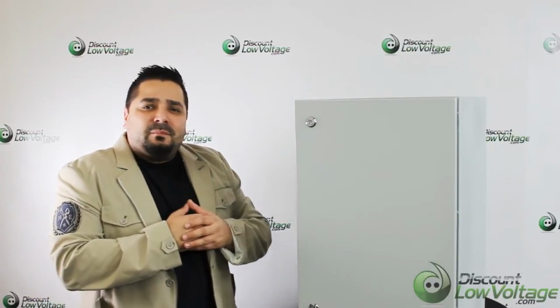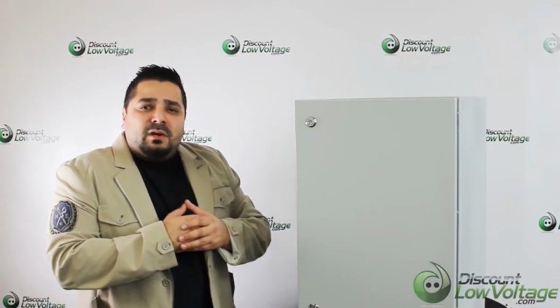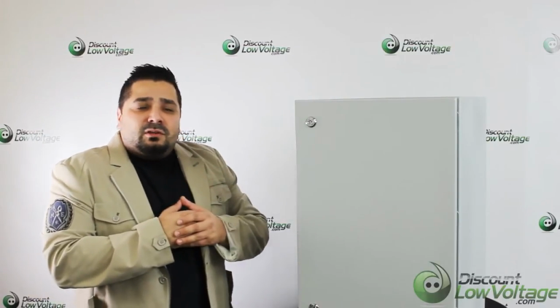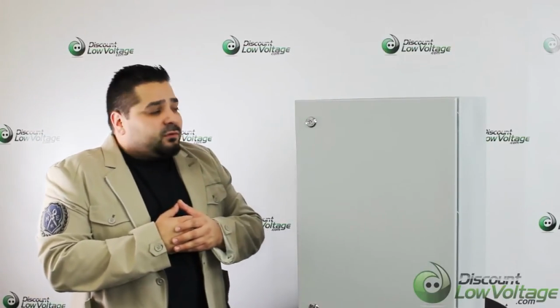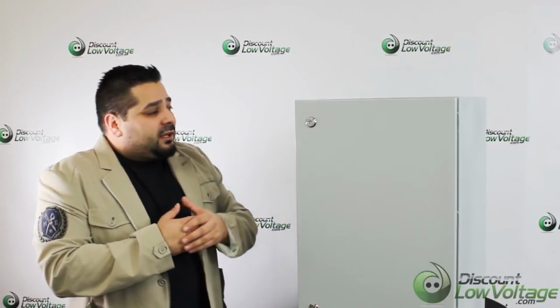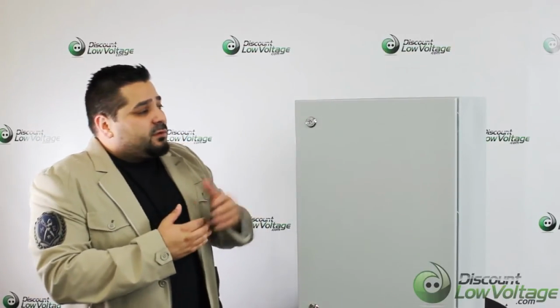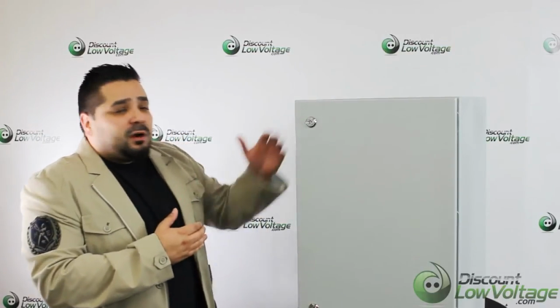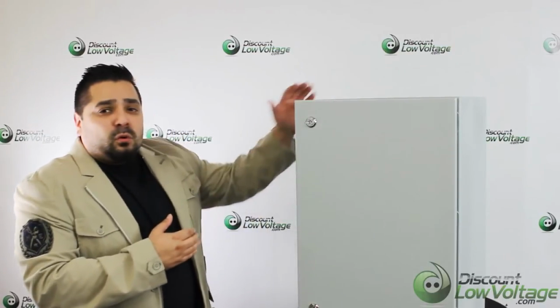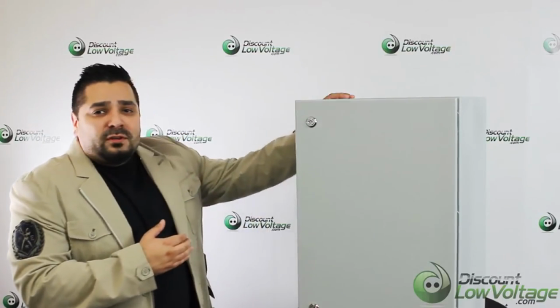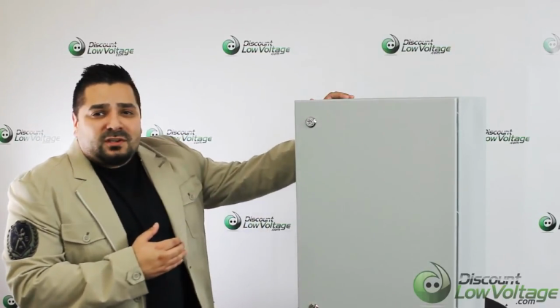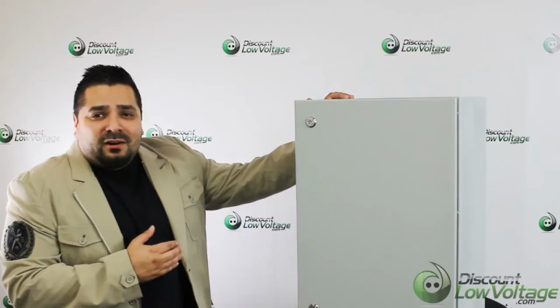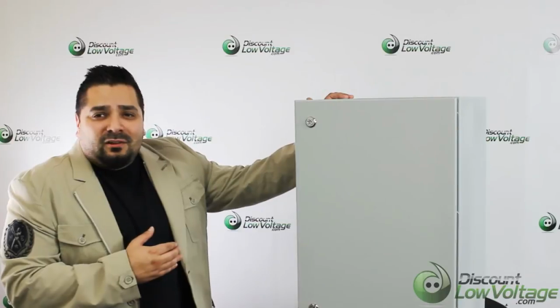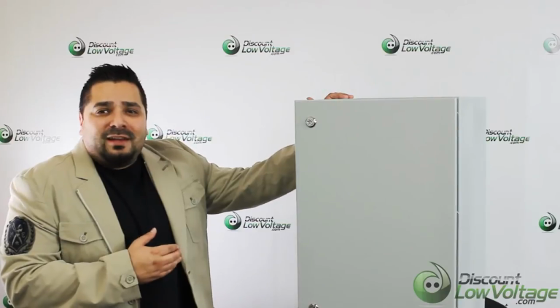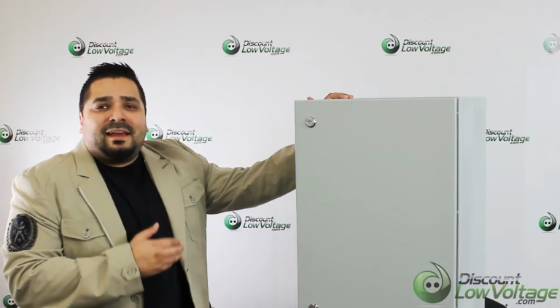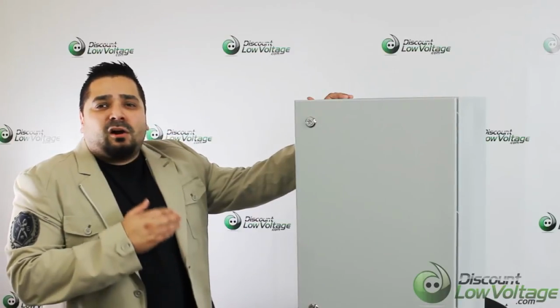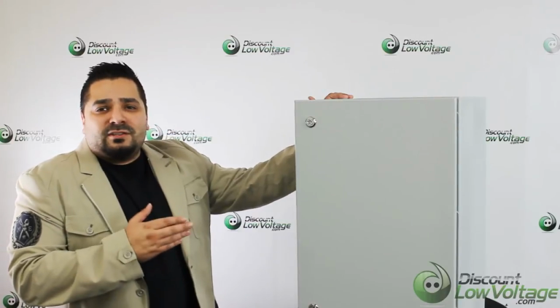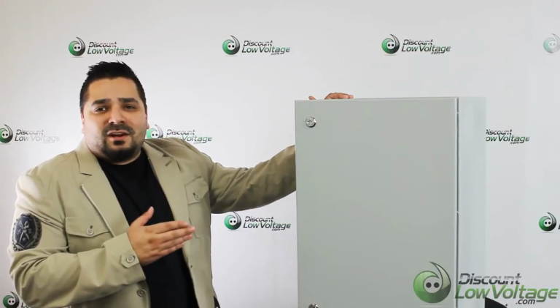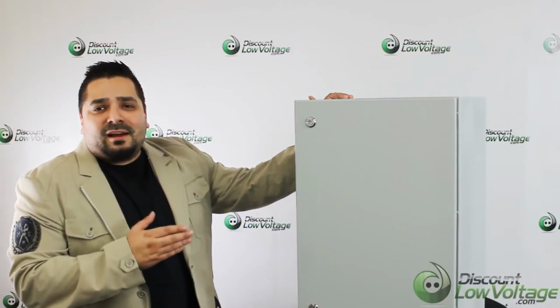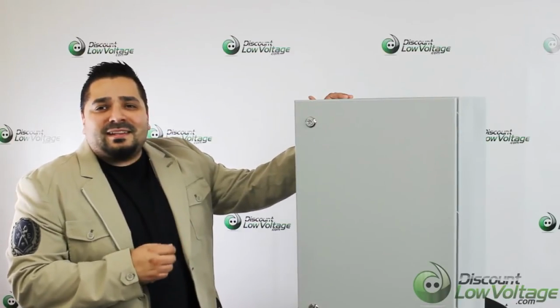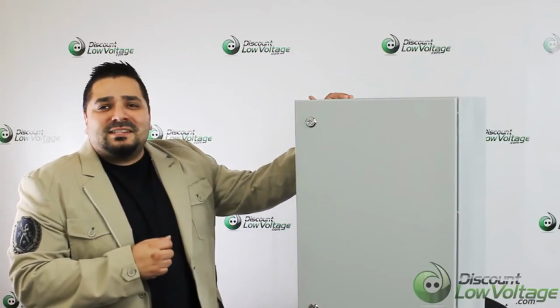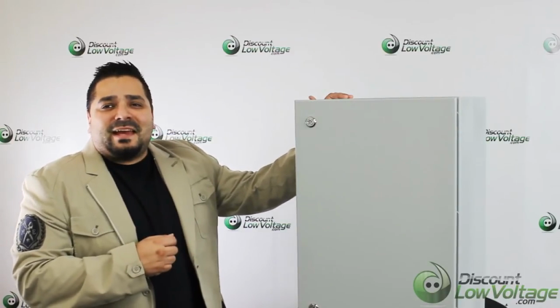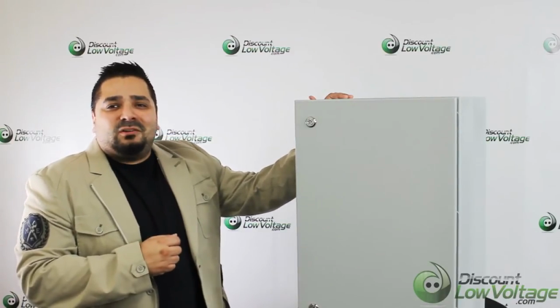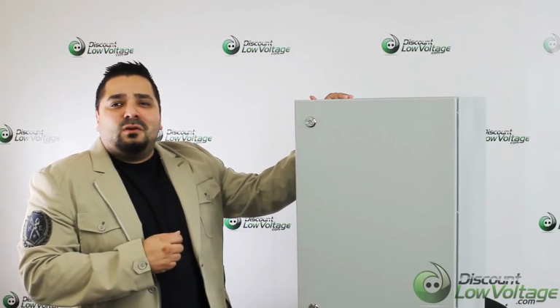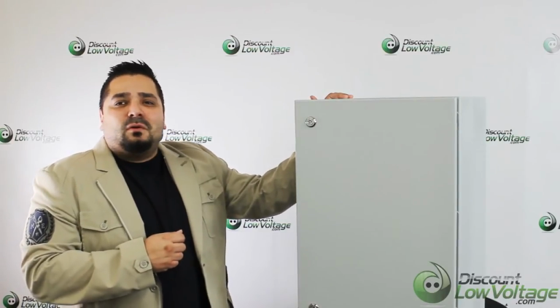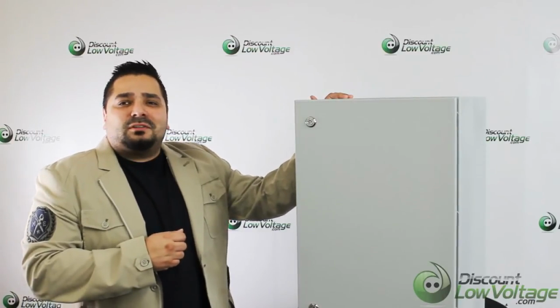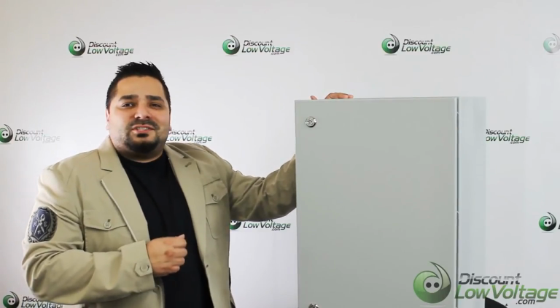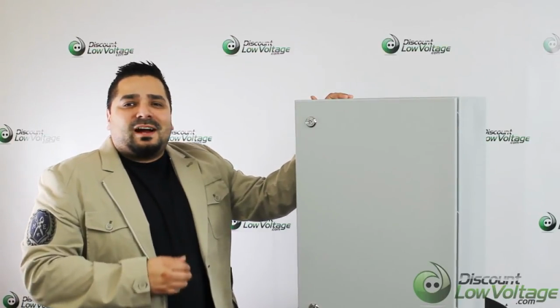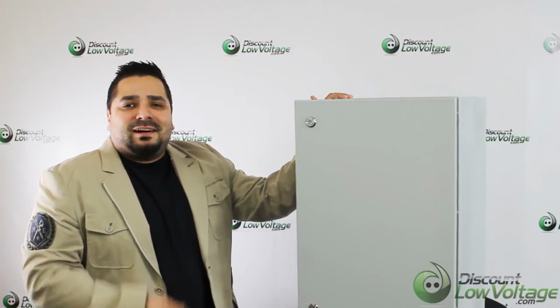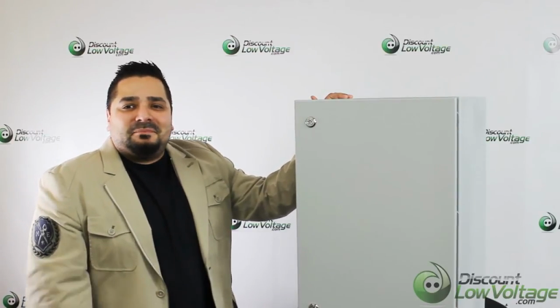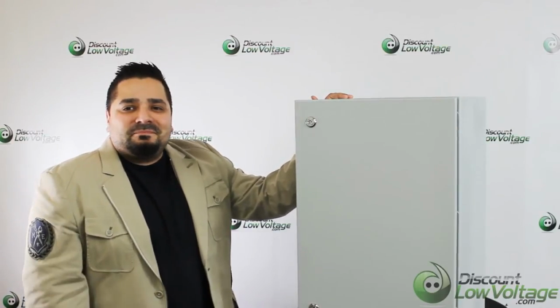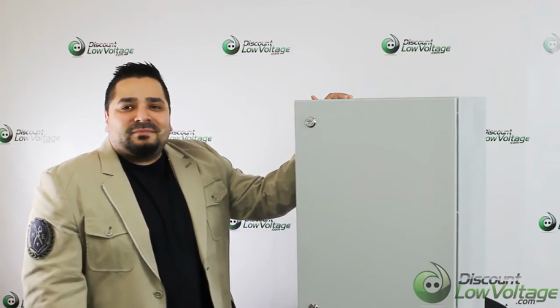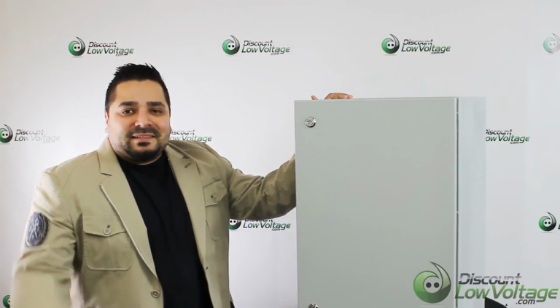Don't forget, if you want to order this online, they are in stock at DiscountLowVoltage.com. Thanks.